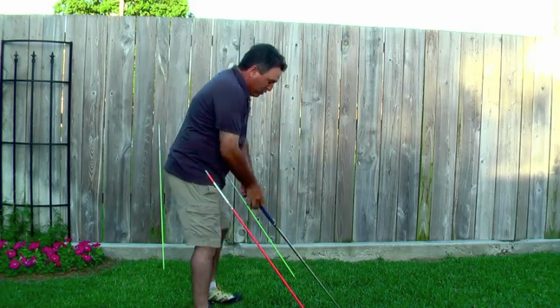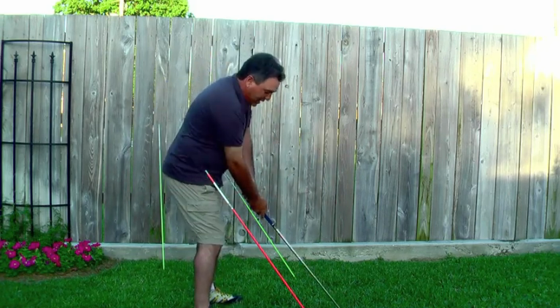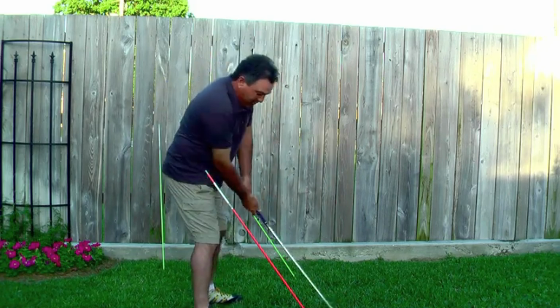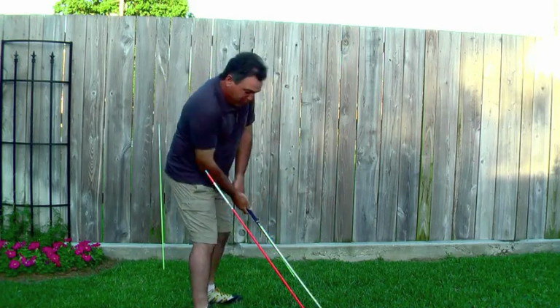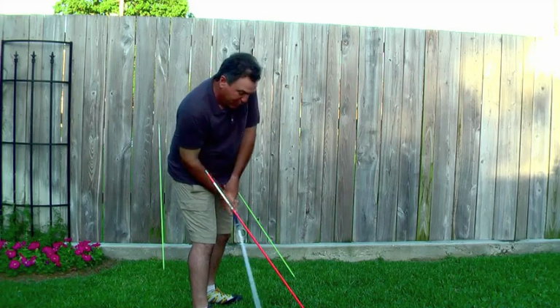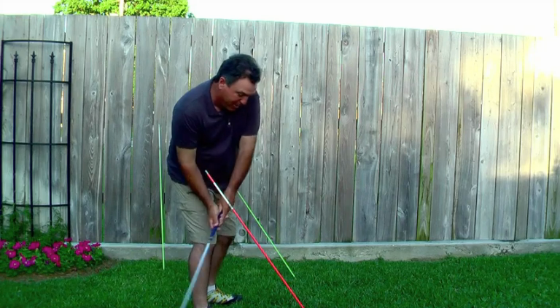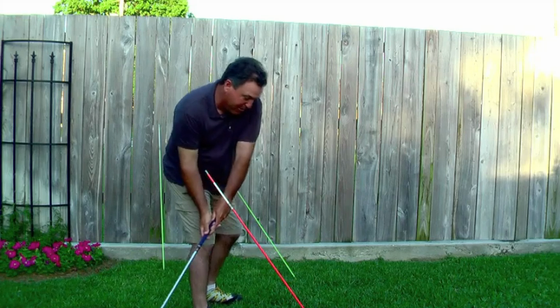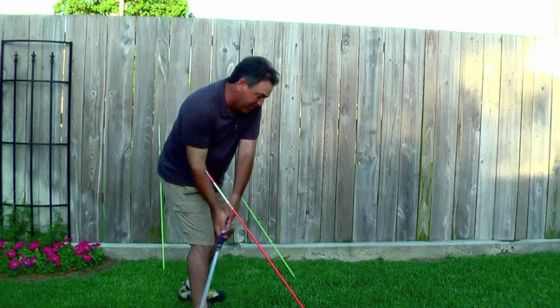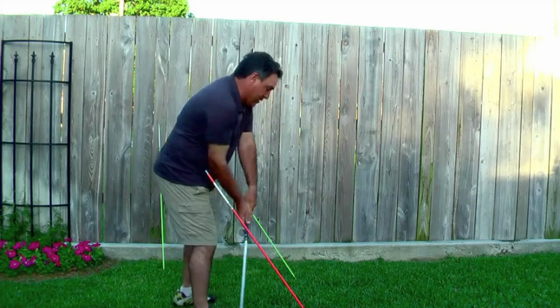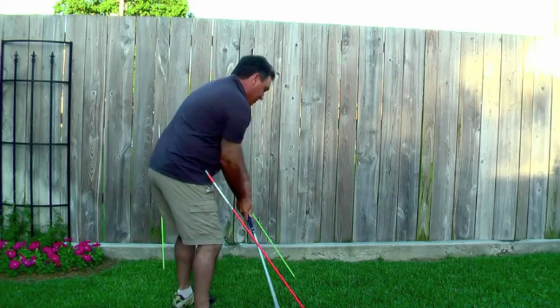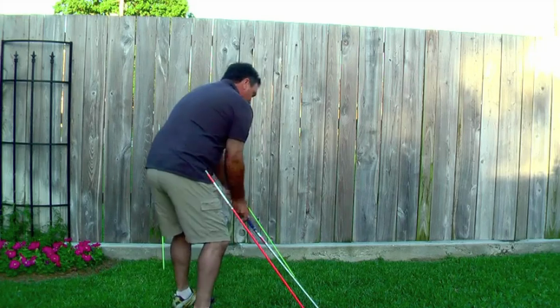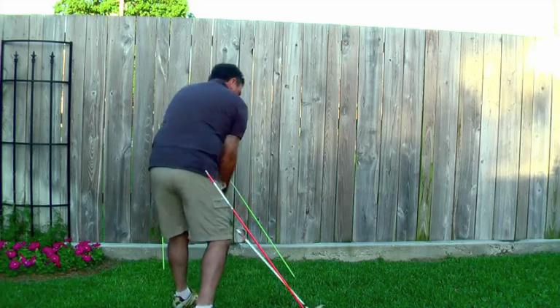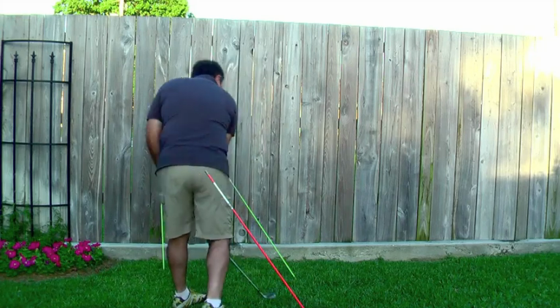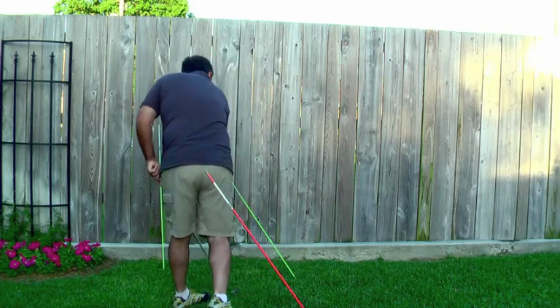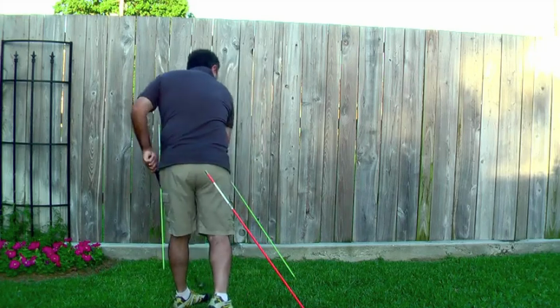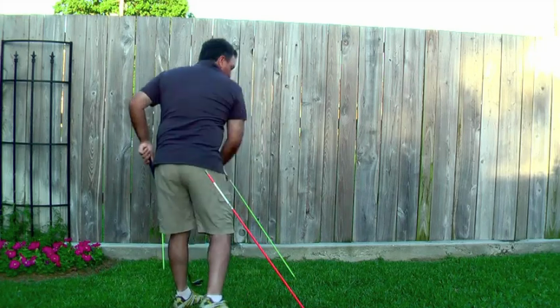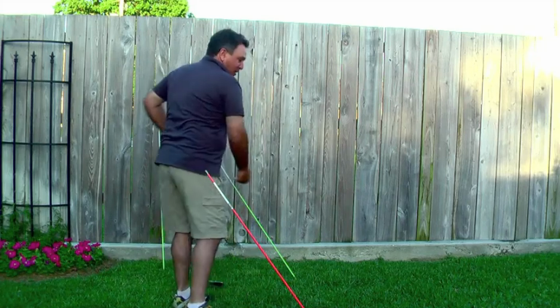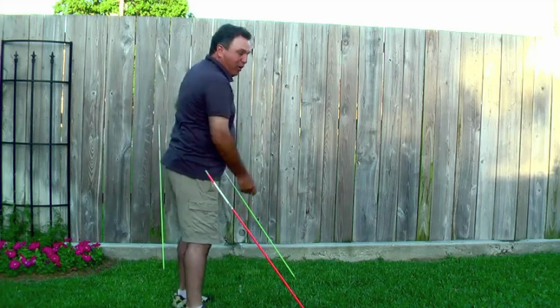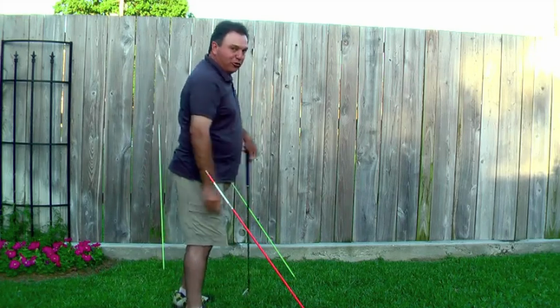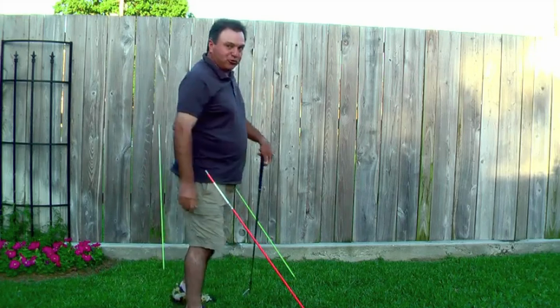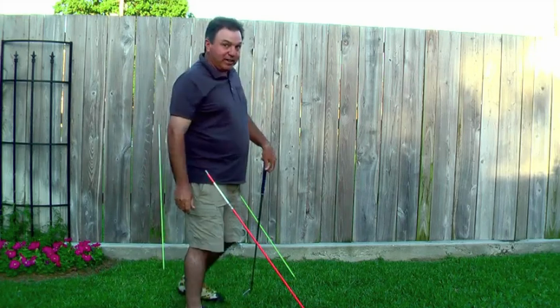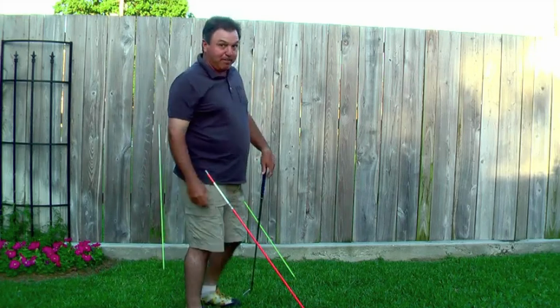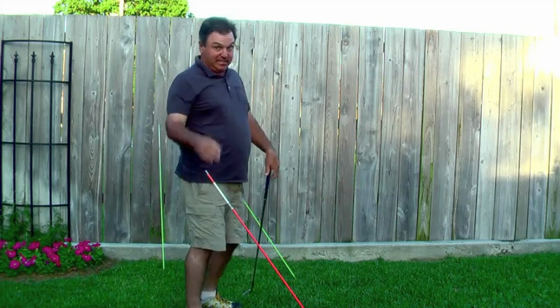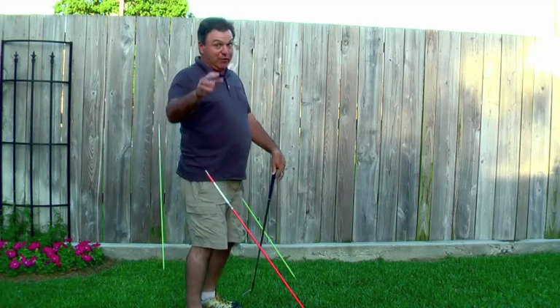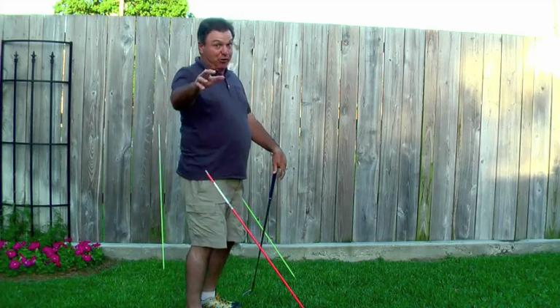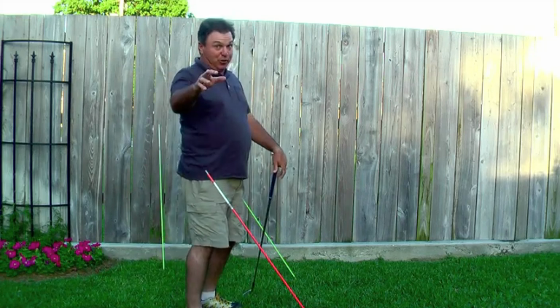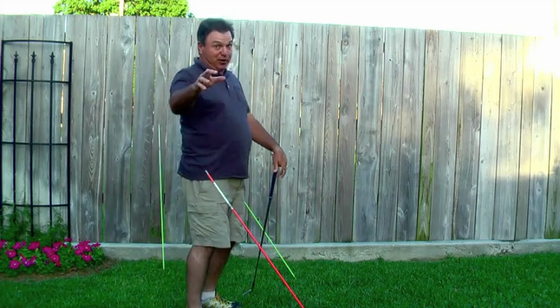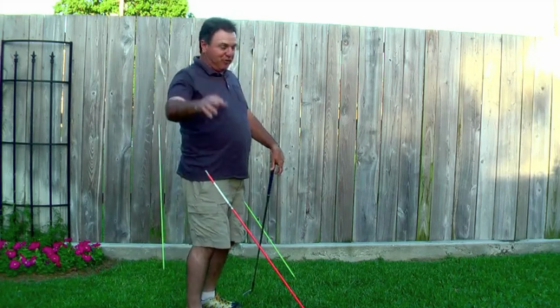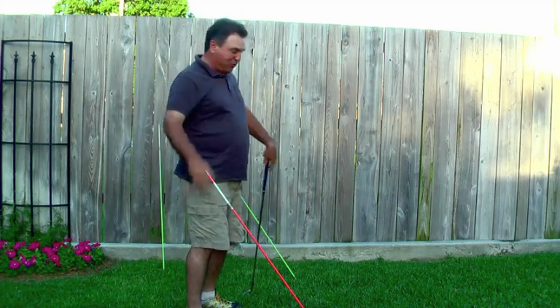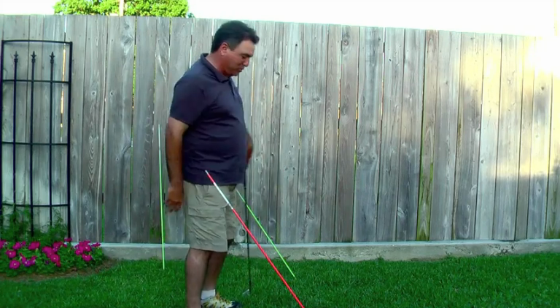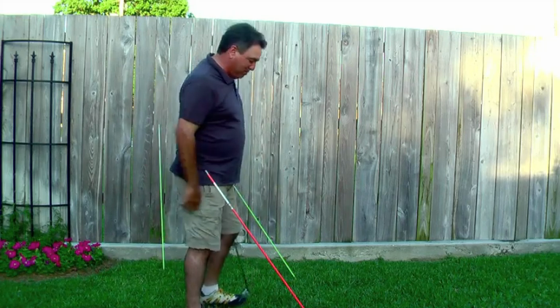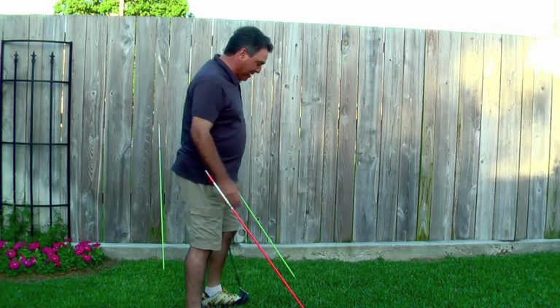Of course, if I kept it on the ground and somehow made the ball go straight, that would be a zero-degree vertical swing plane.